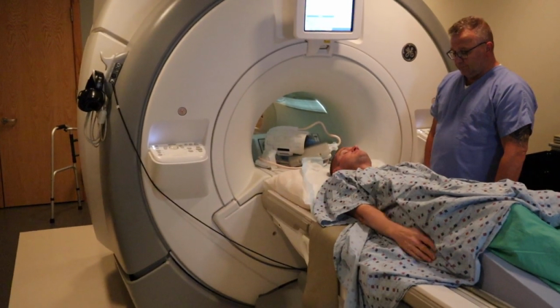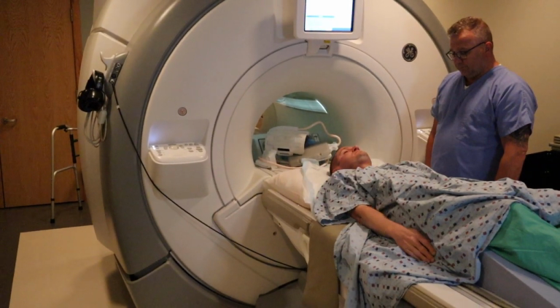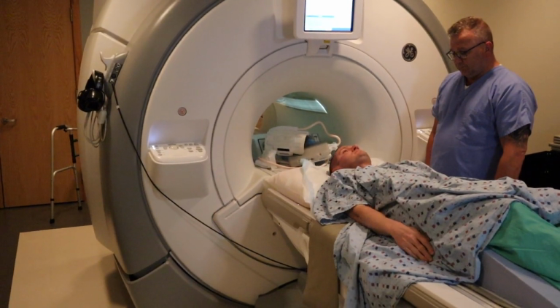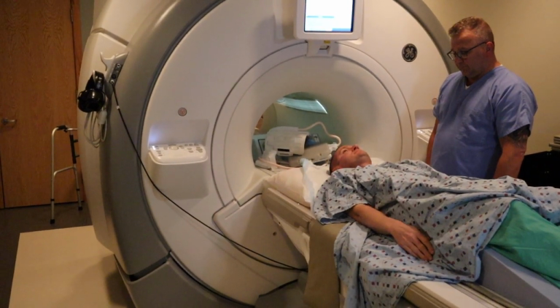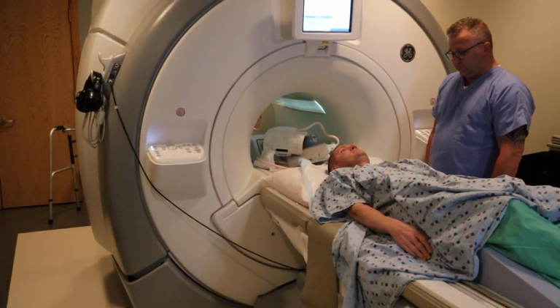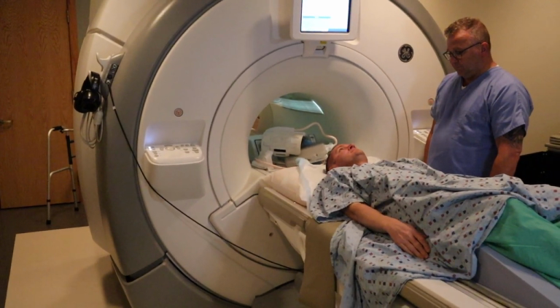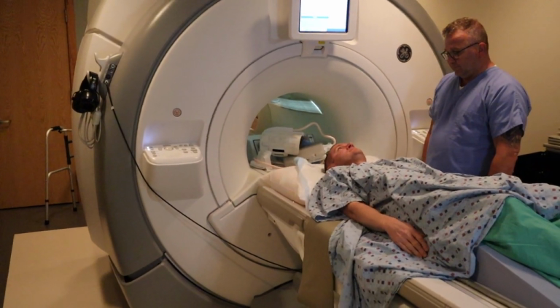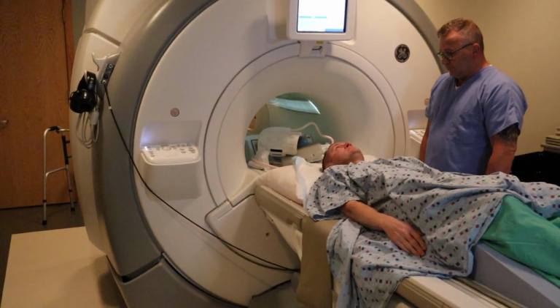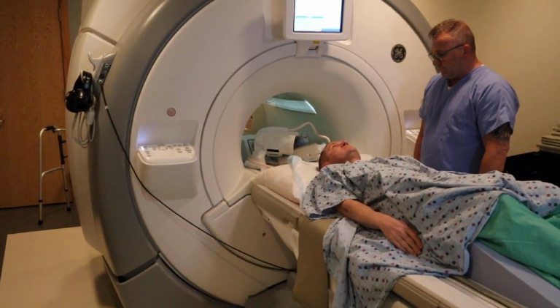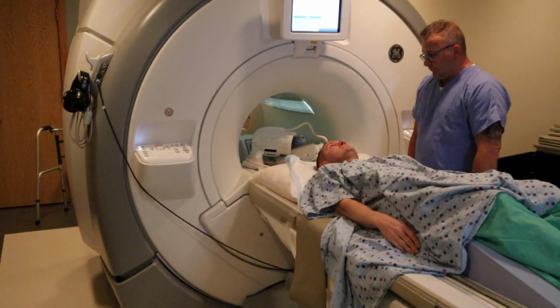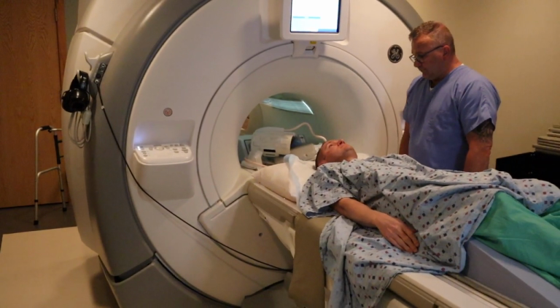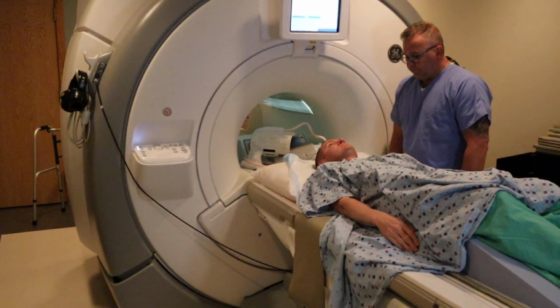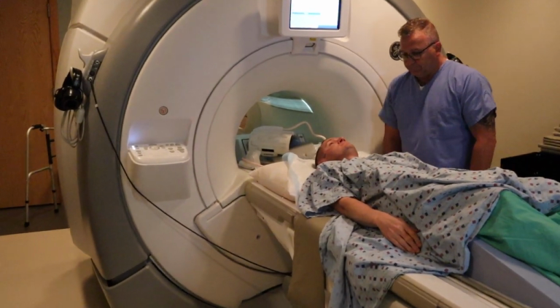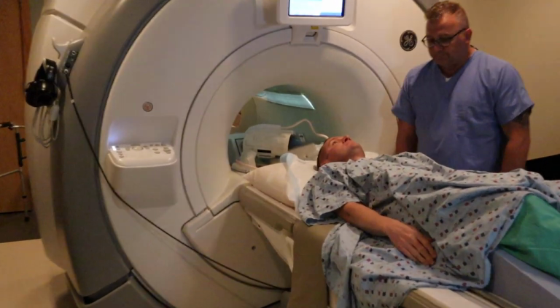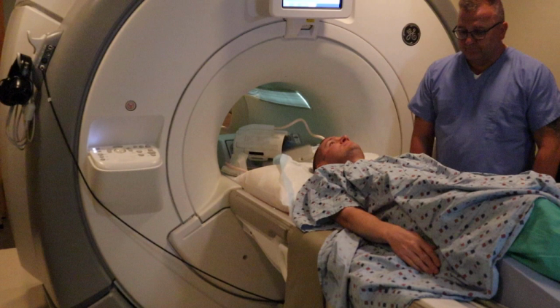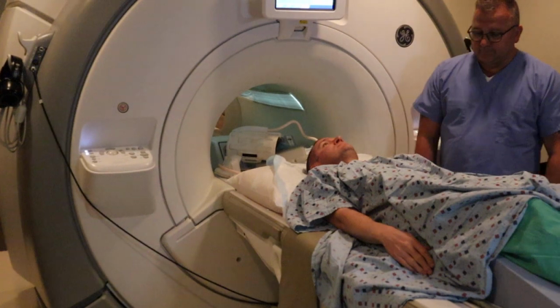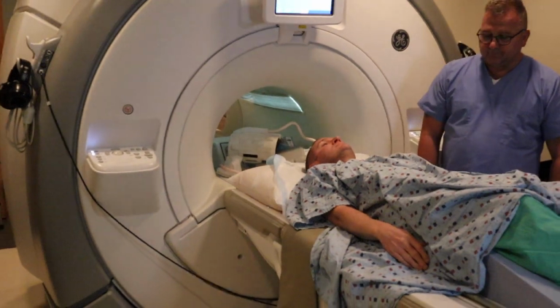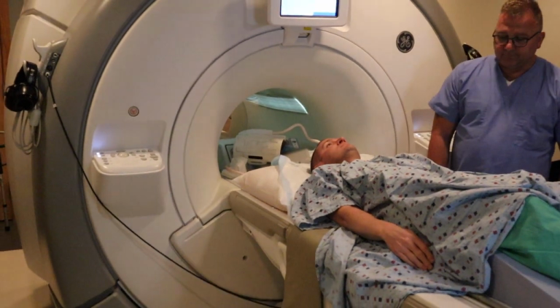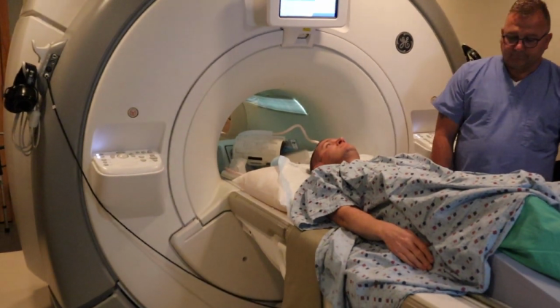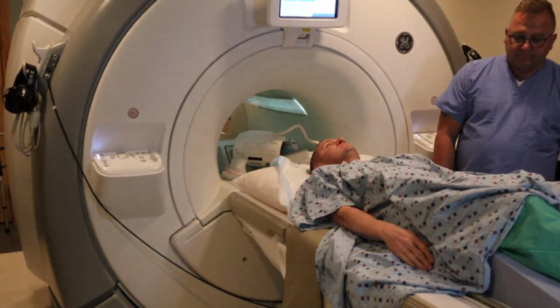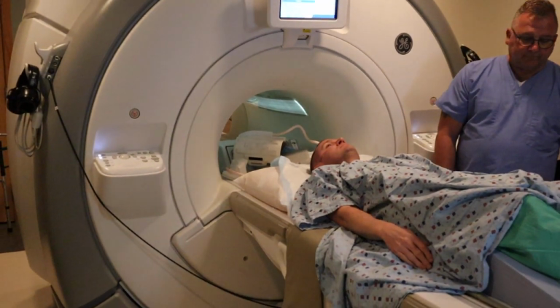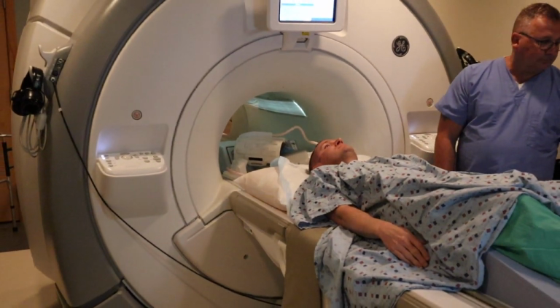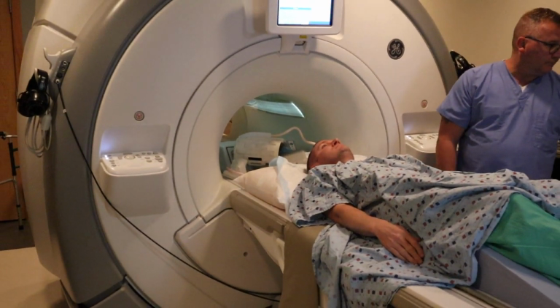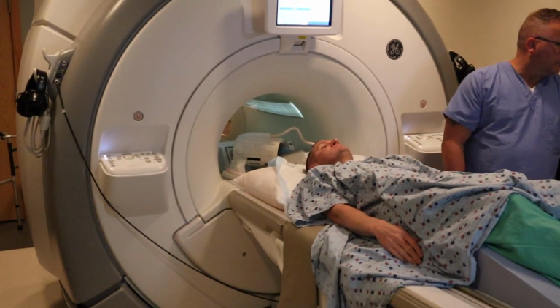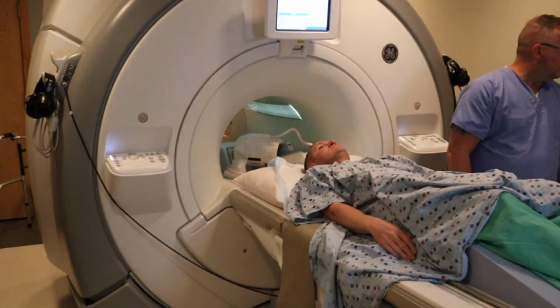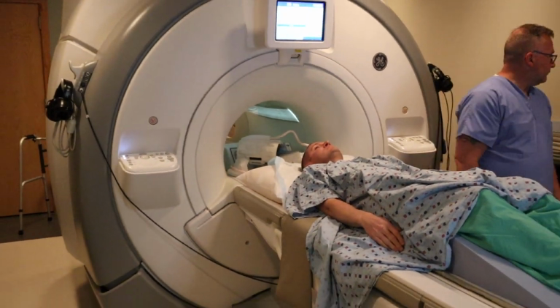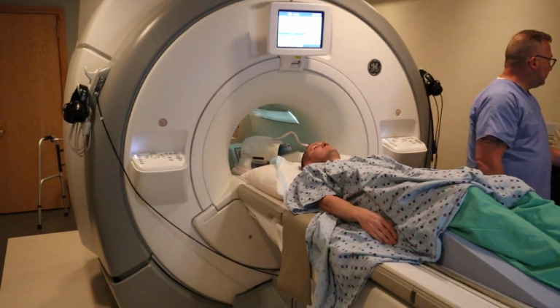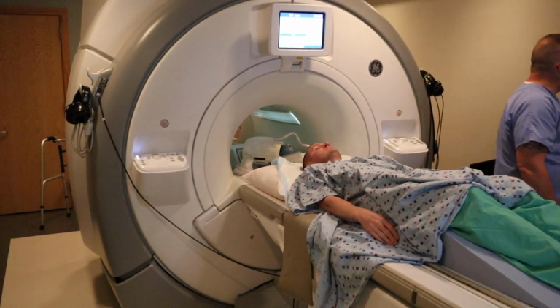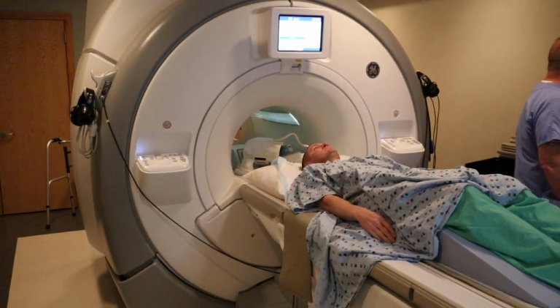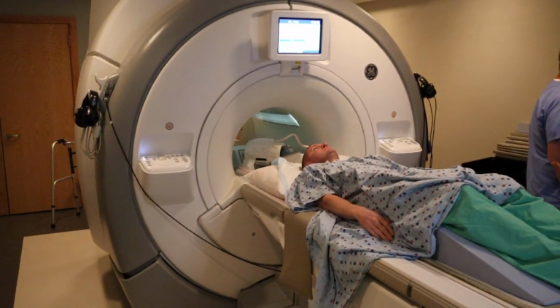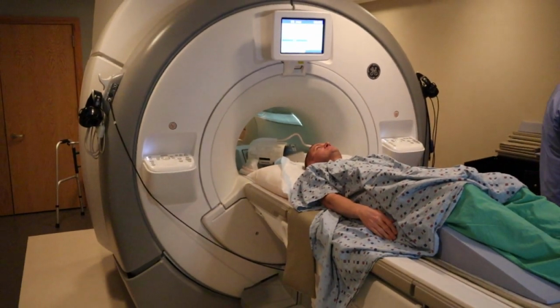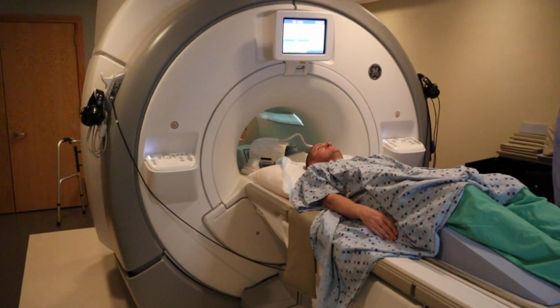The patient is going to put earplugs in, and the table is going to raise.